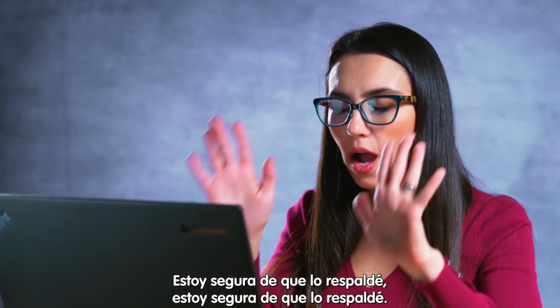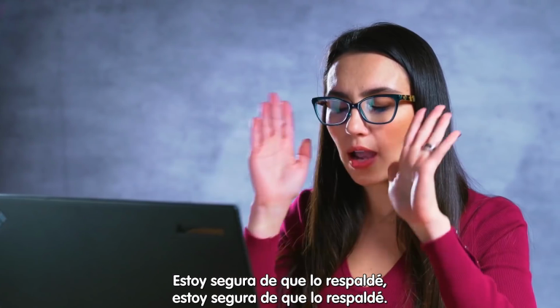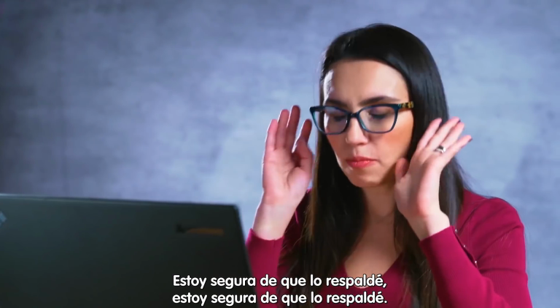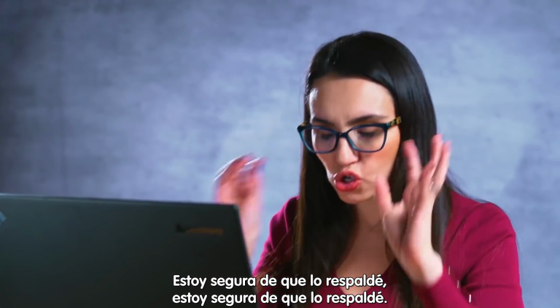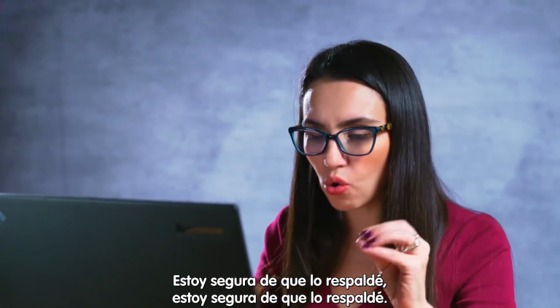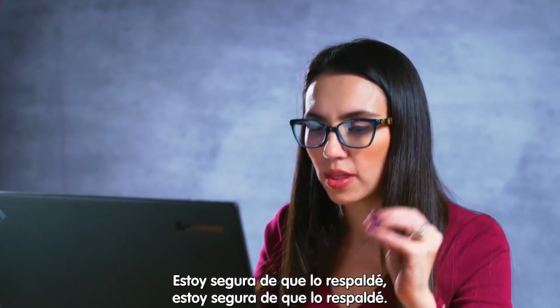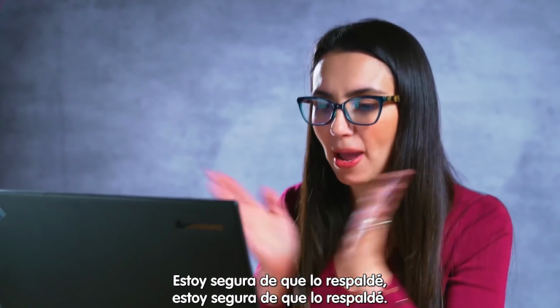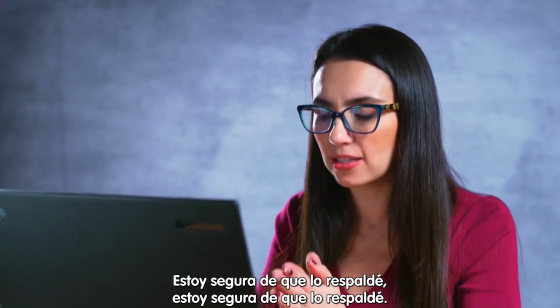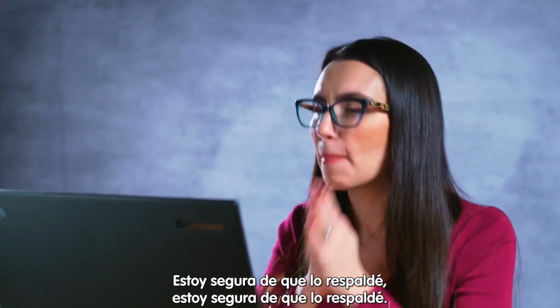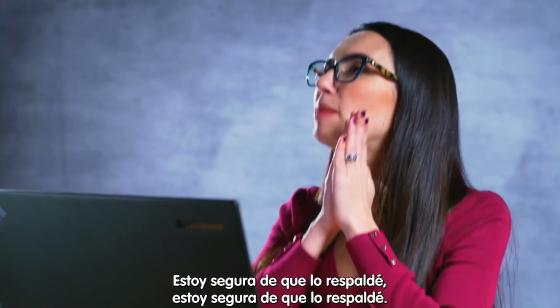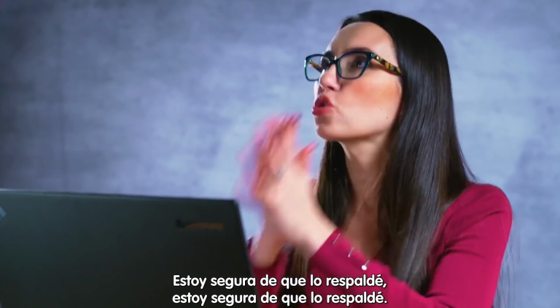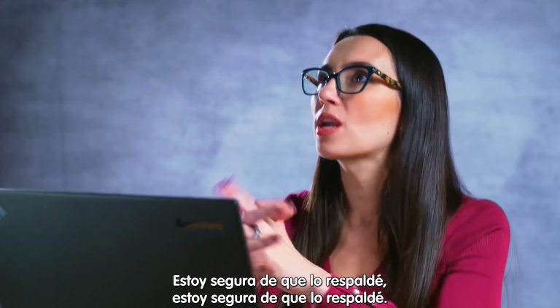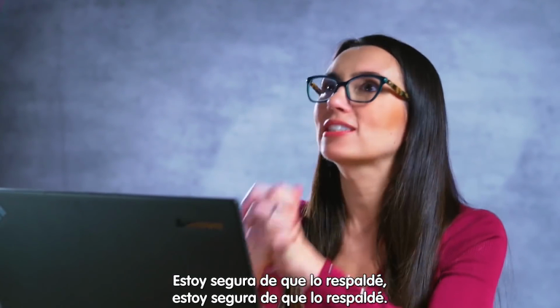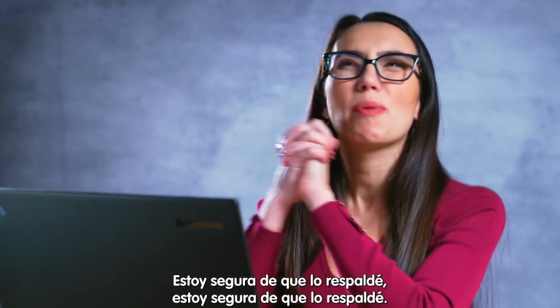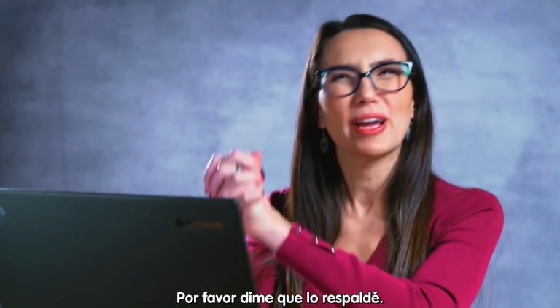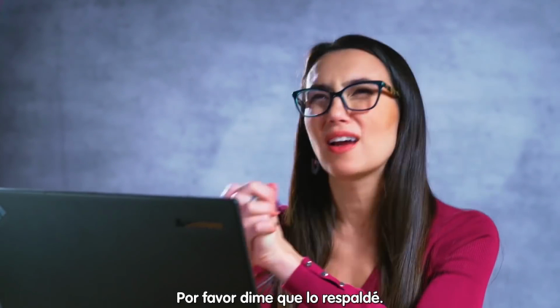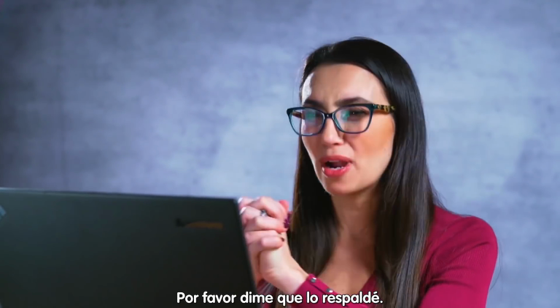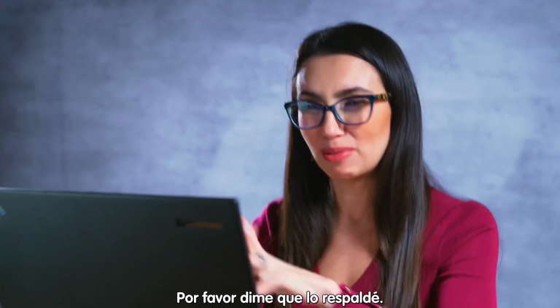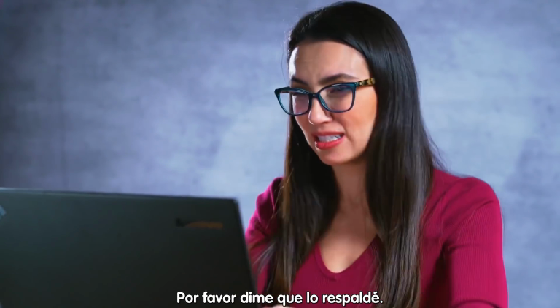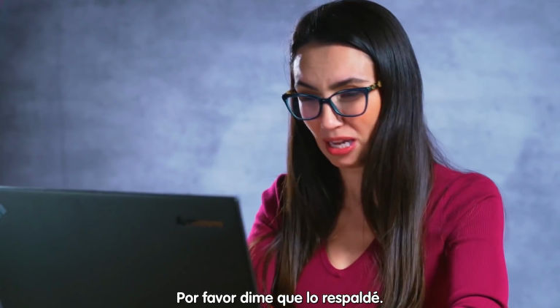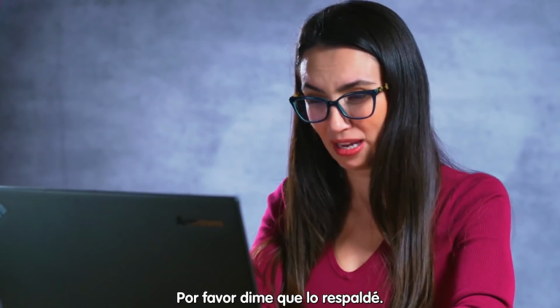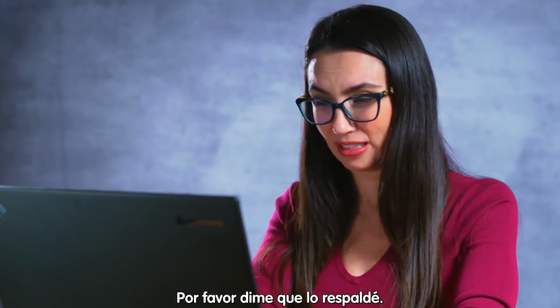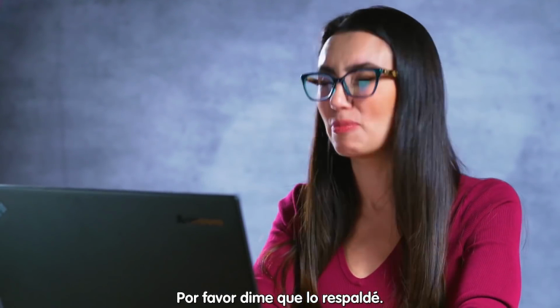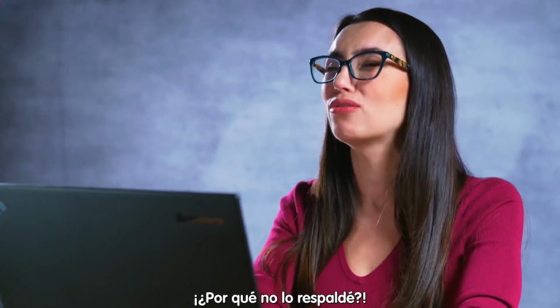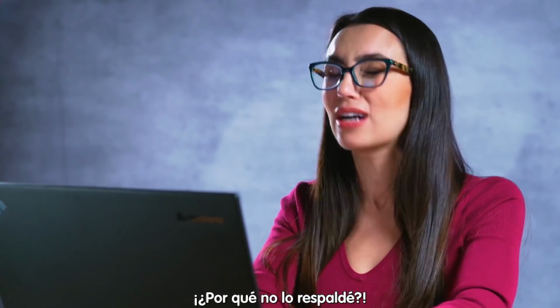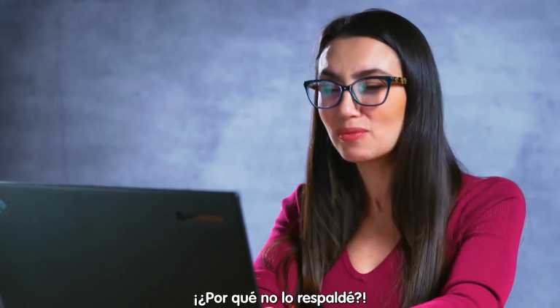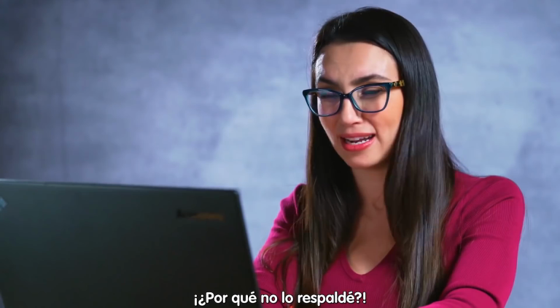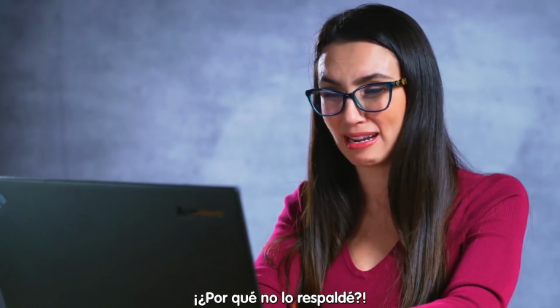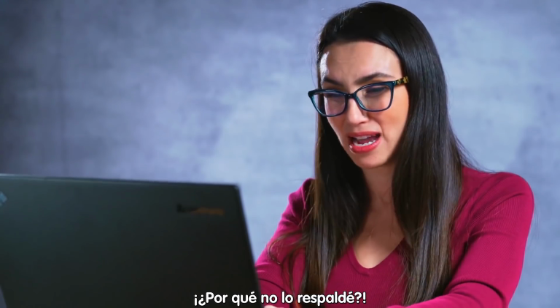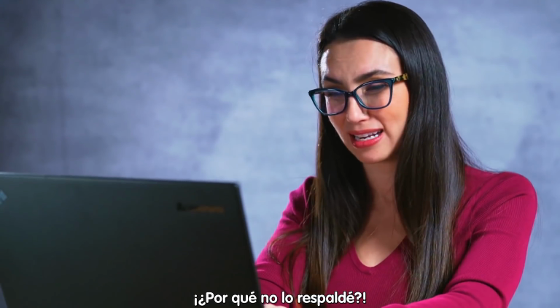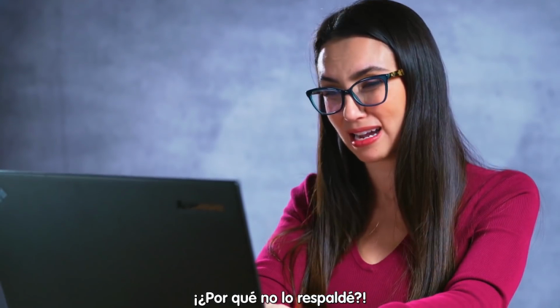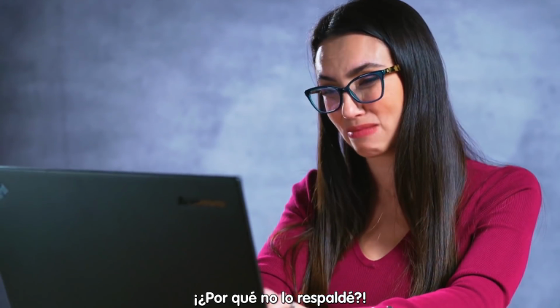I am sure that I backed it up. I backed it up. Right? Please tell me I backed it up. Oh god! Why didn't I back it up?